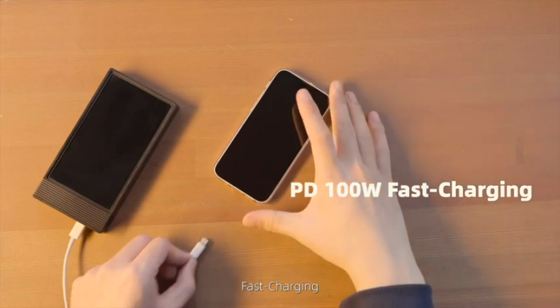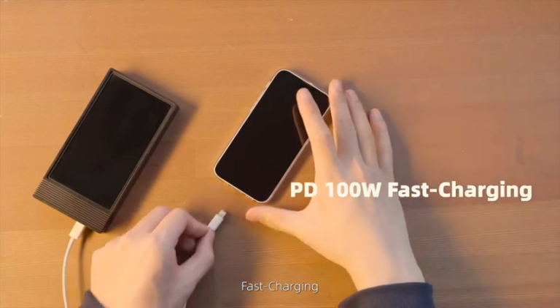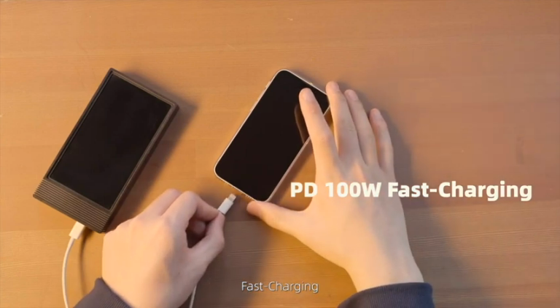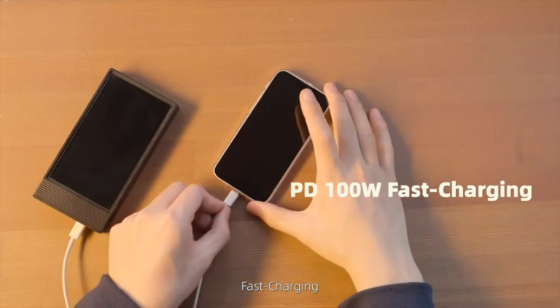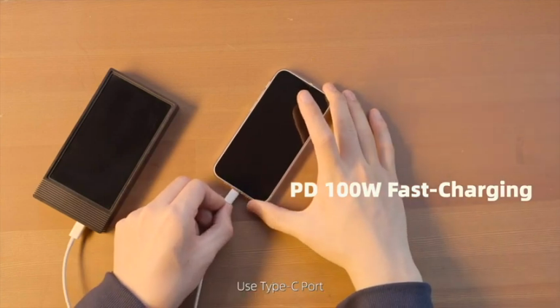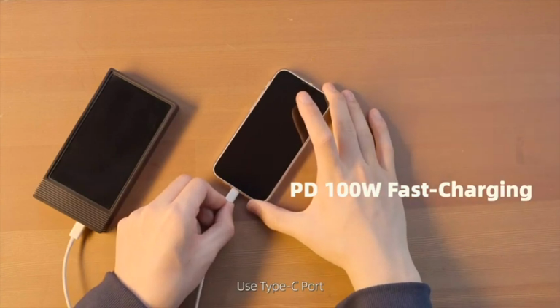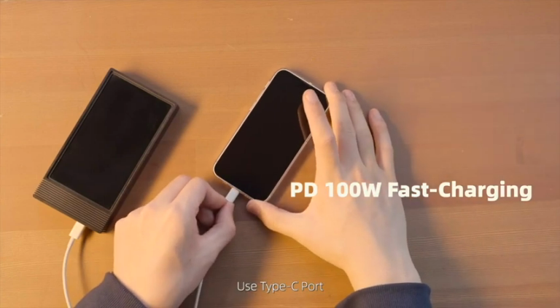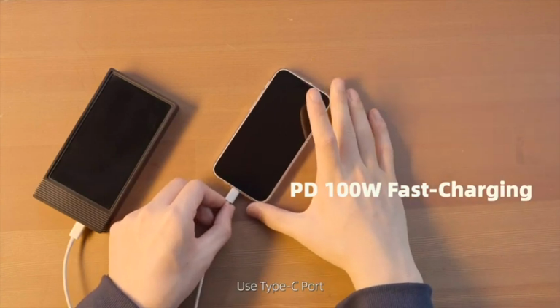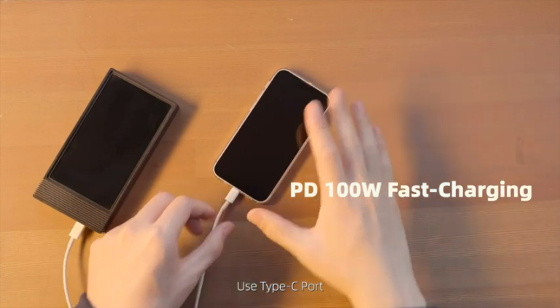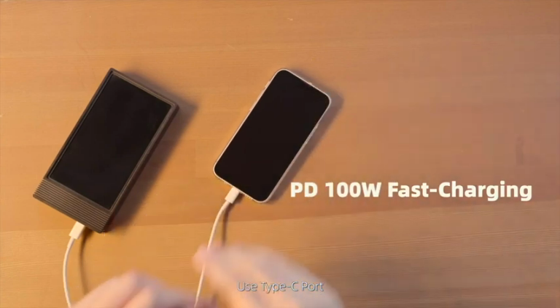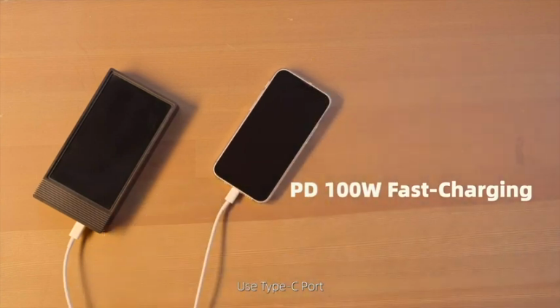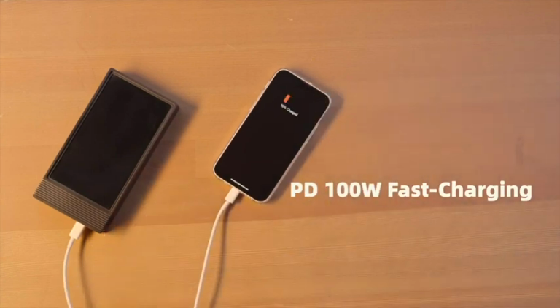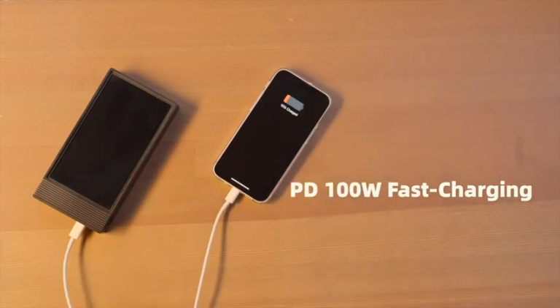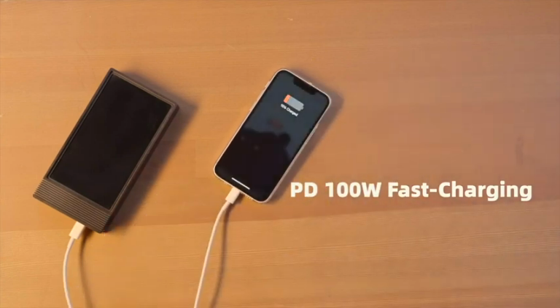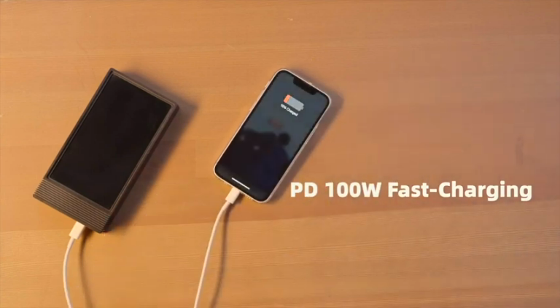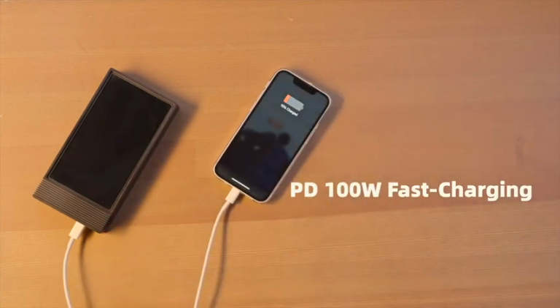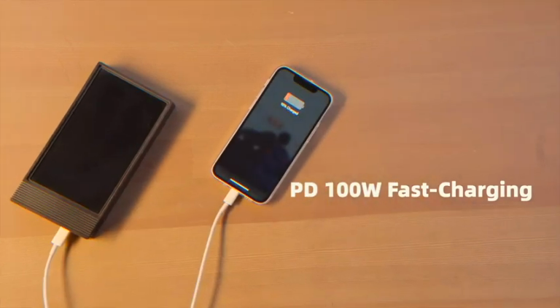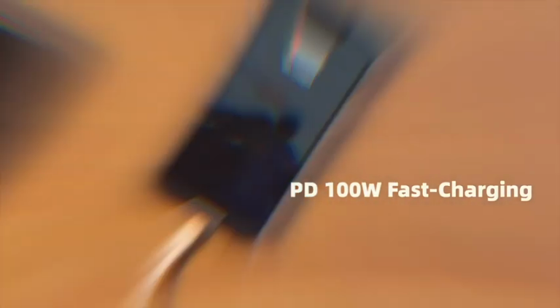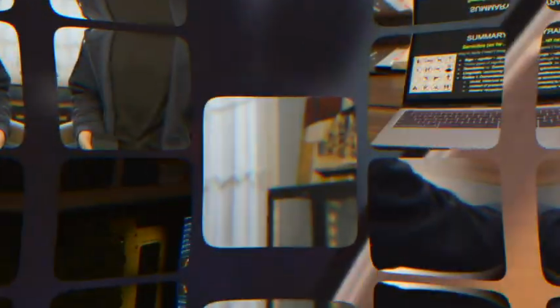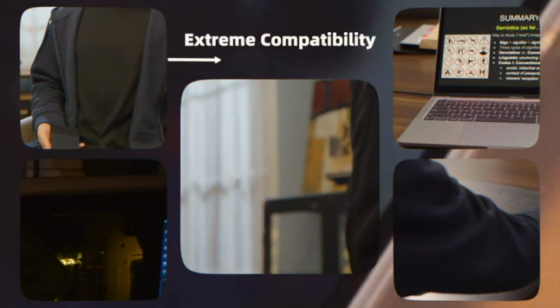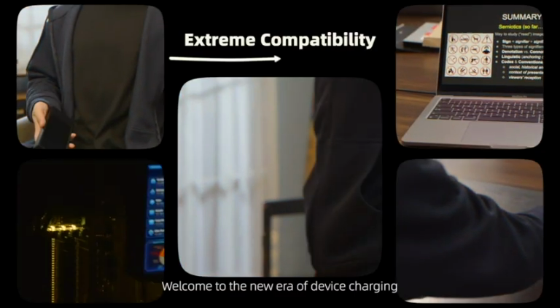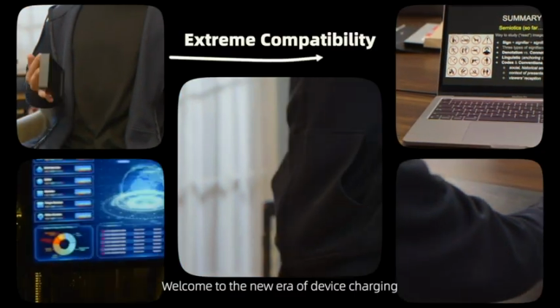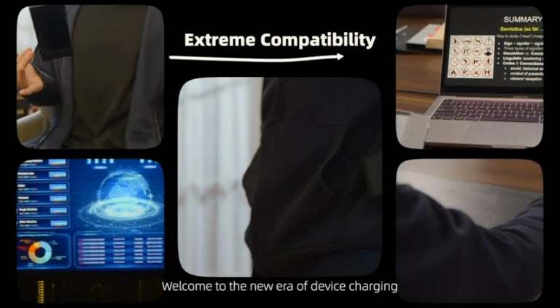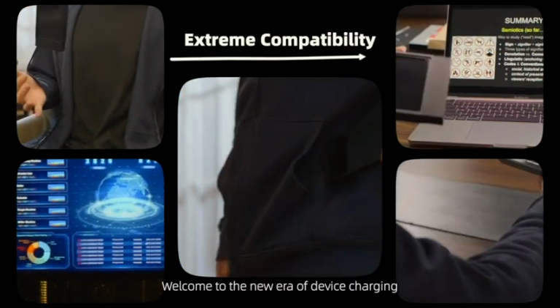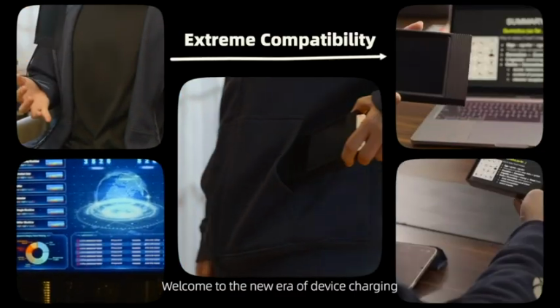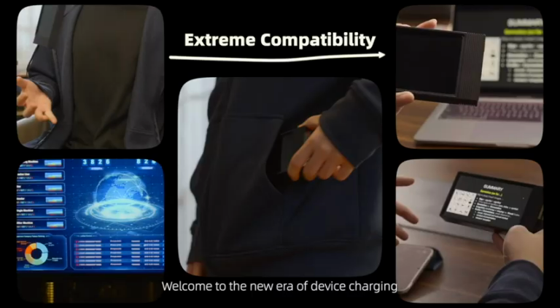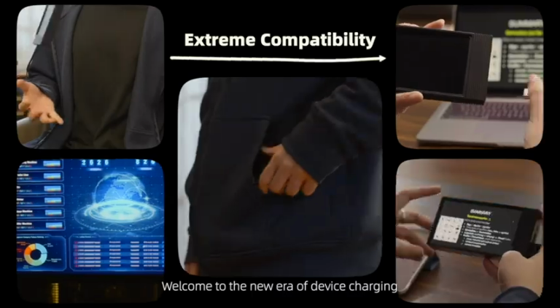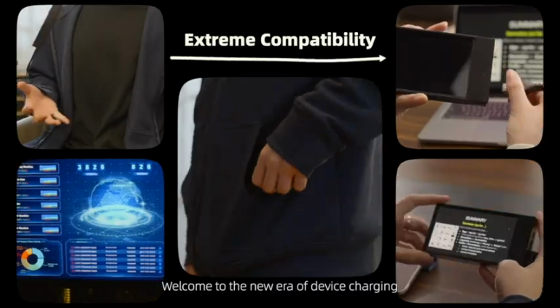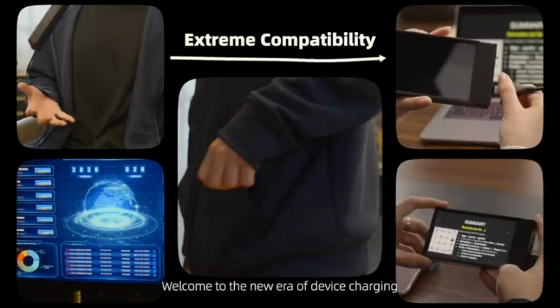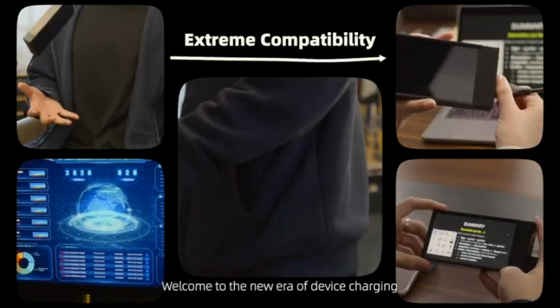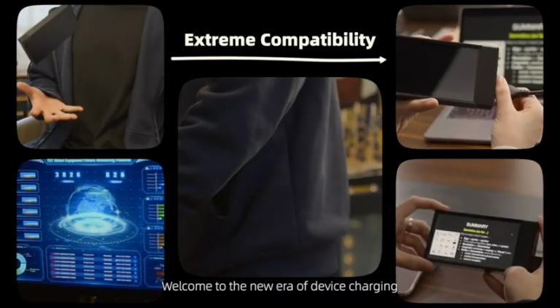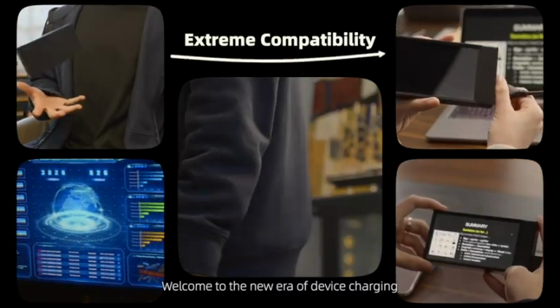Fast charging — use the Type-C port. Welcome to the new era of device charging.